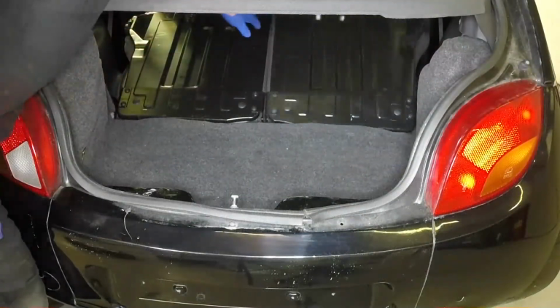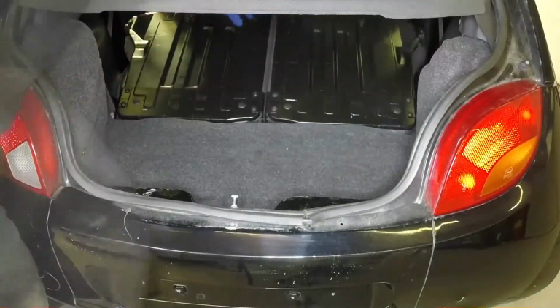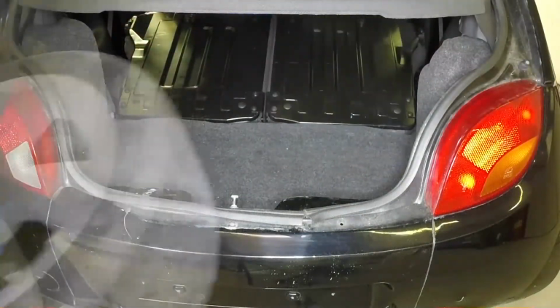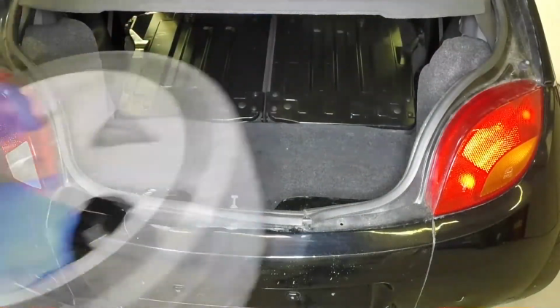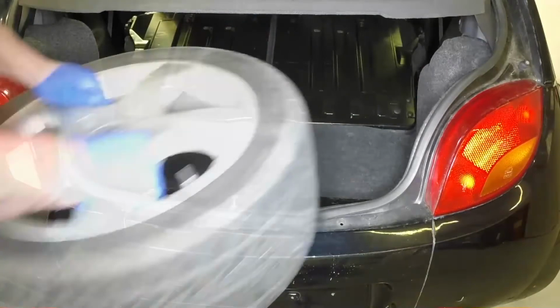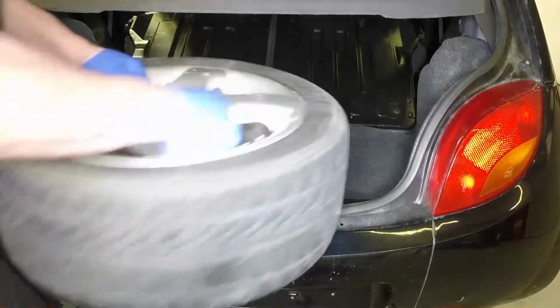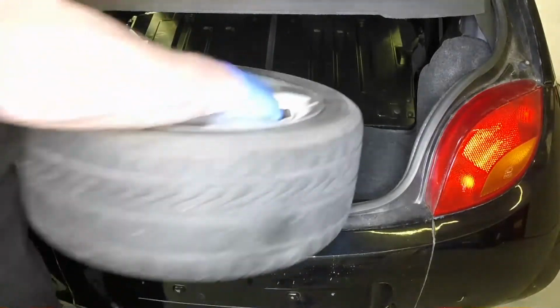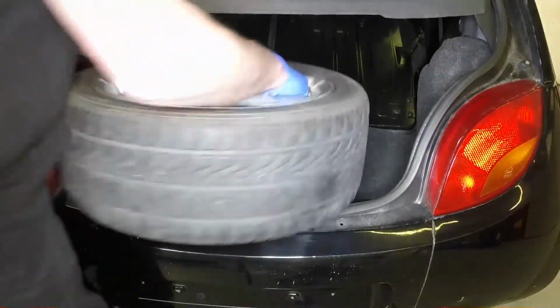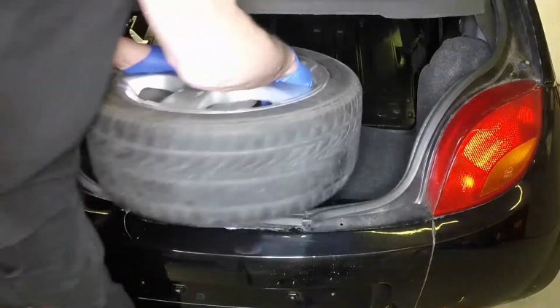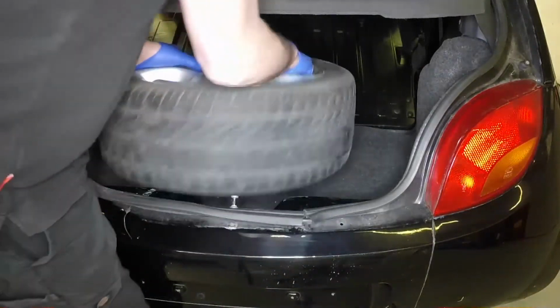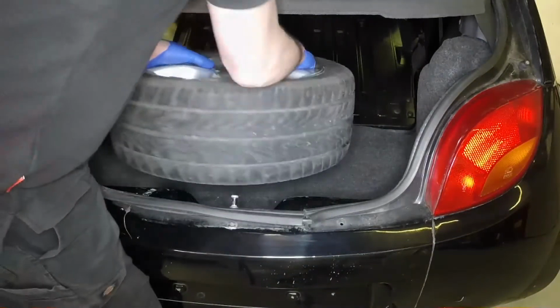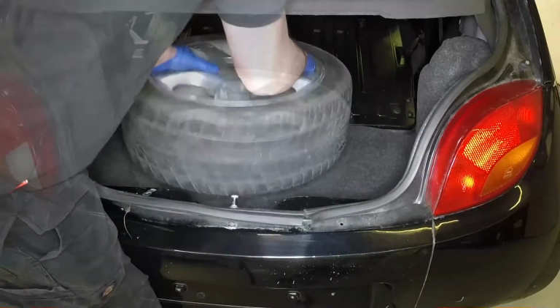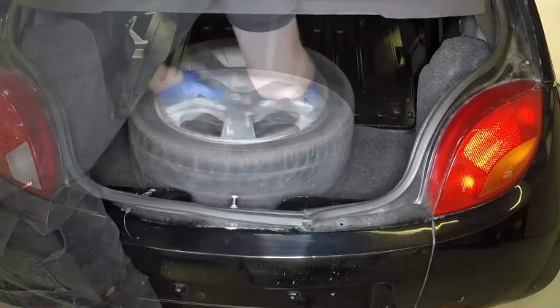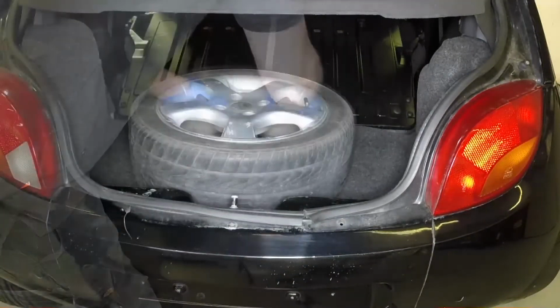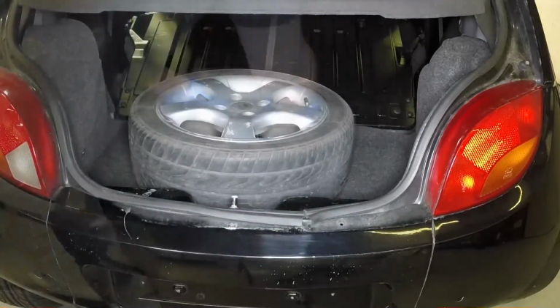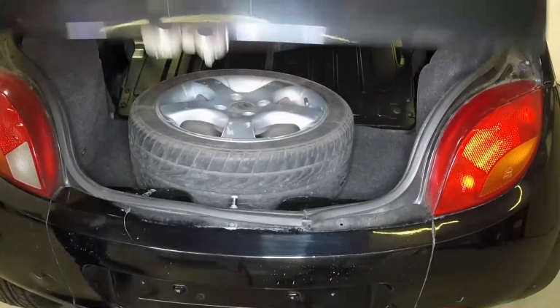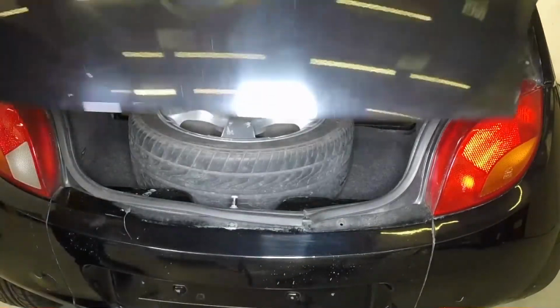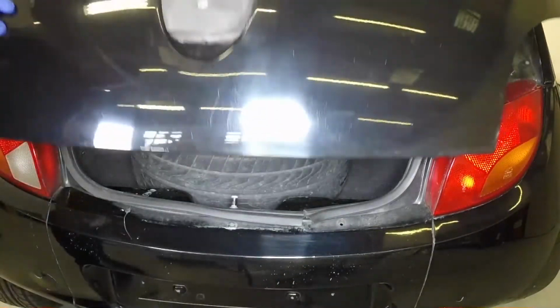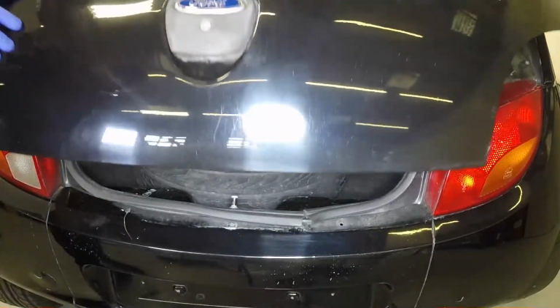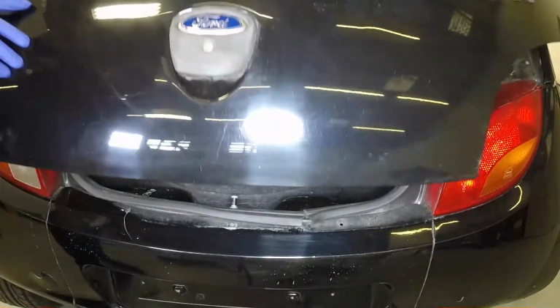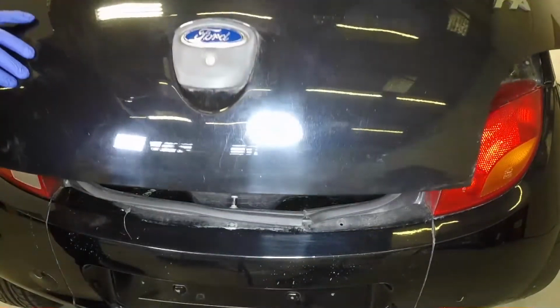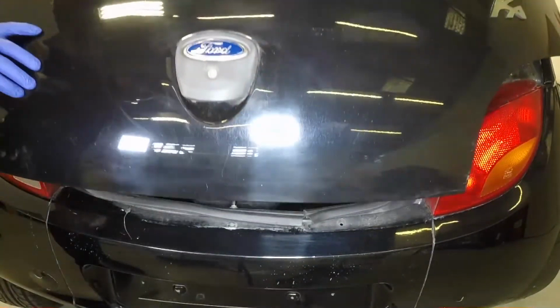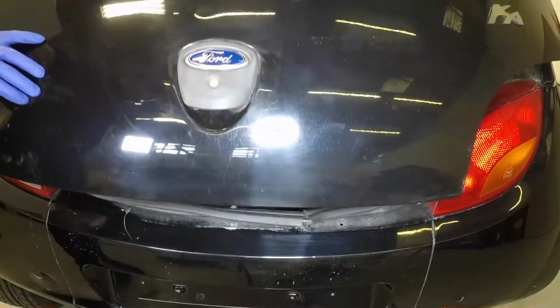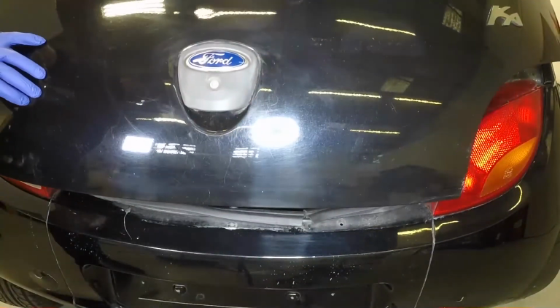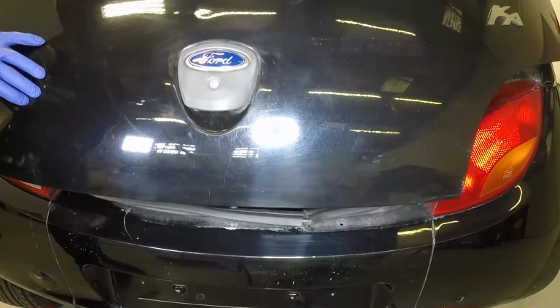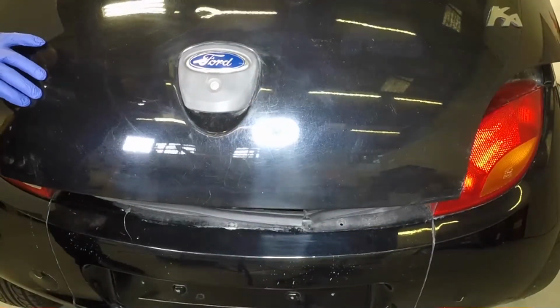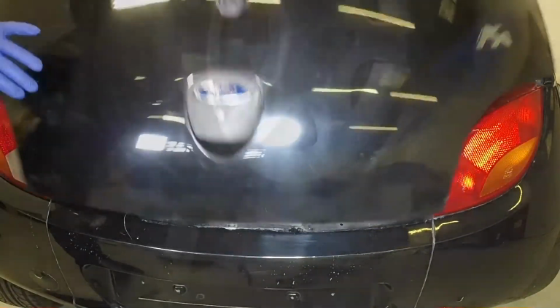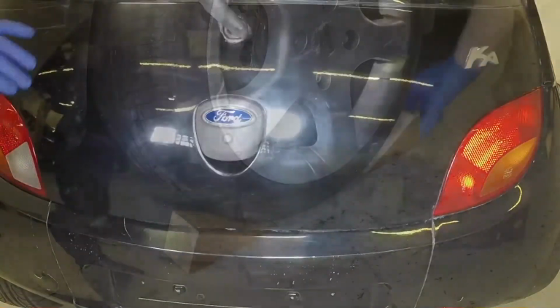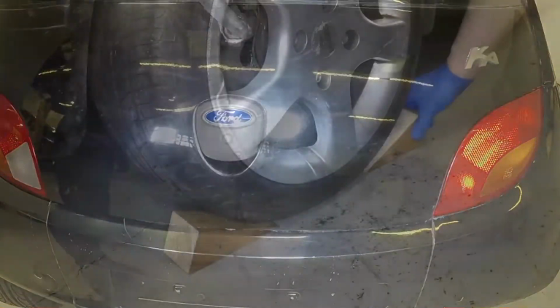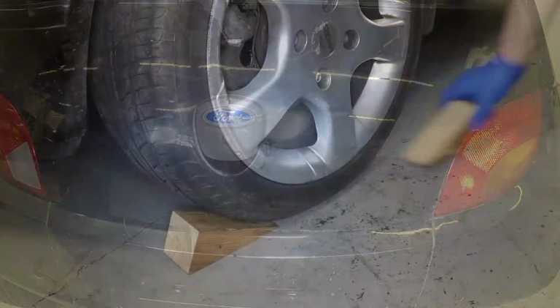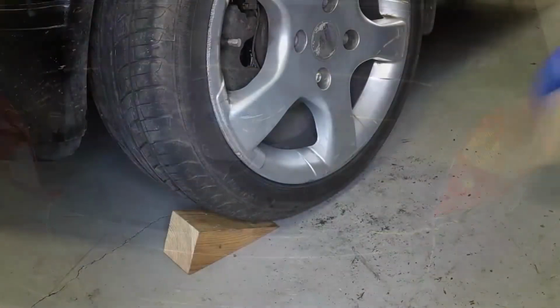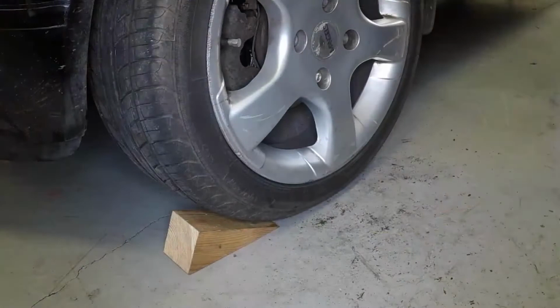Store the punctured wheel in the luggage compartment. Don't forget to remove the wheel chocks.